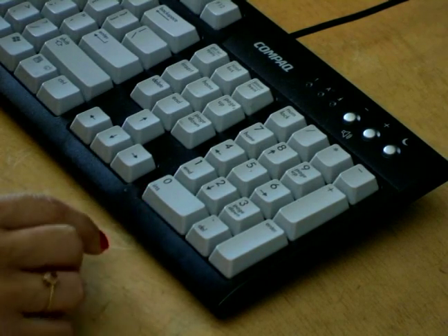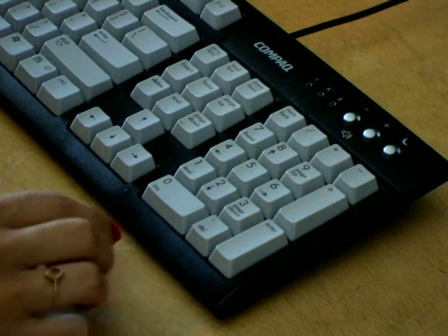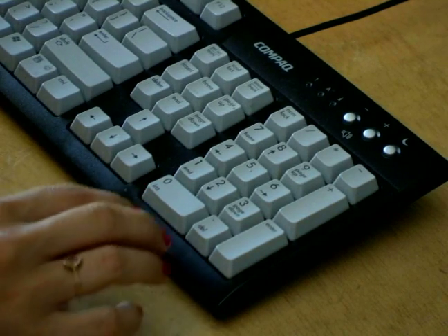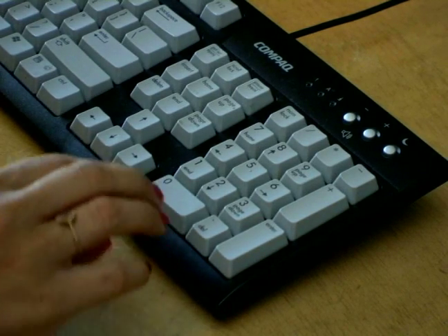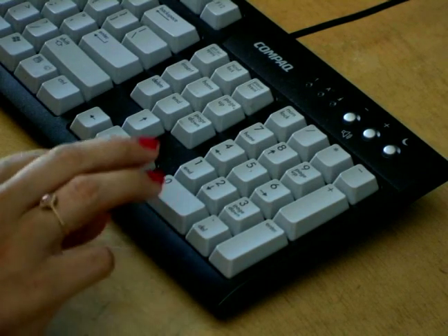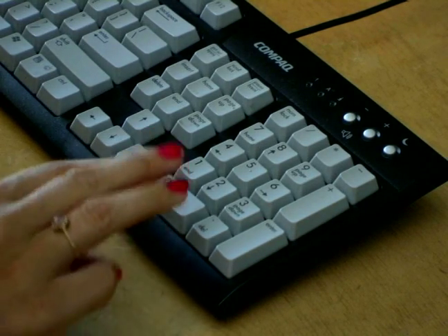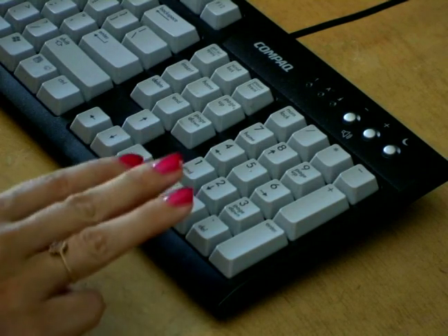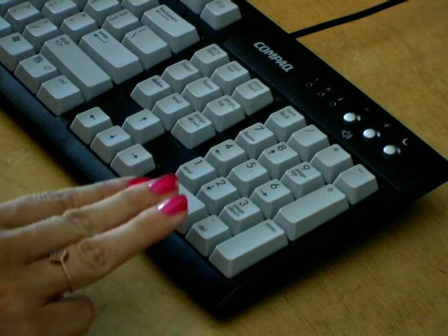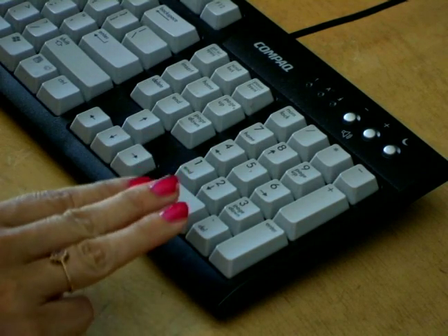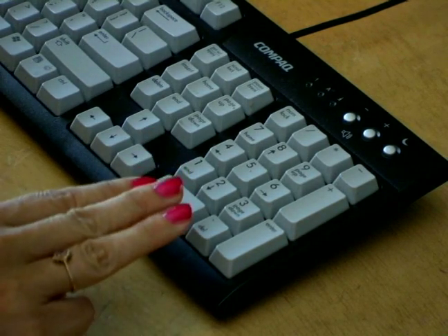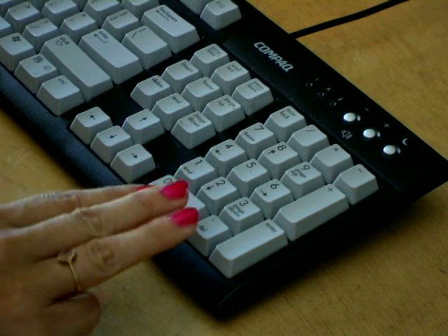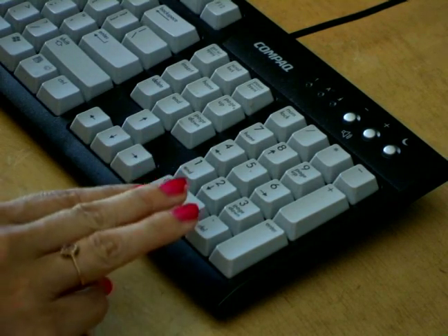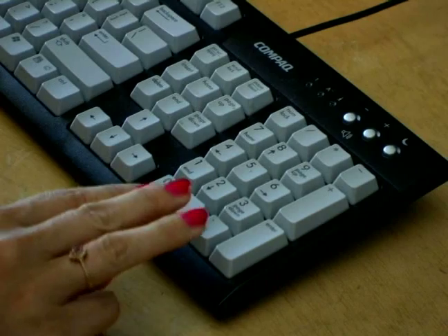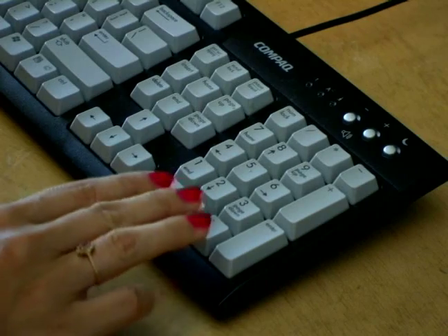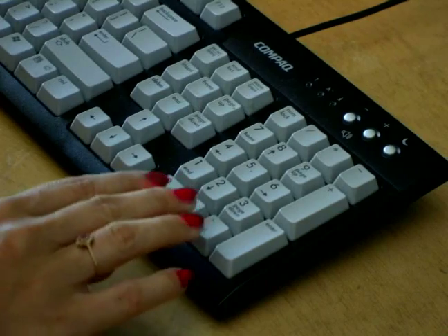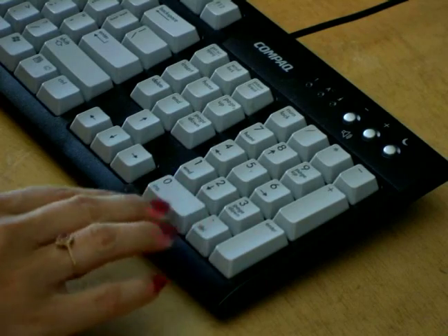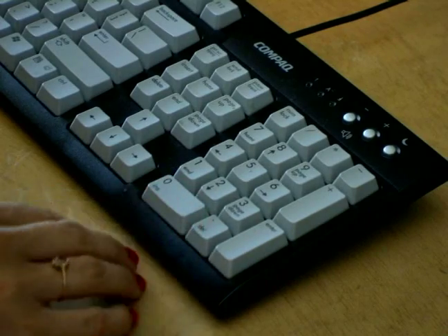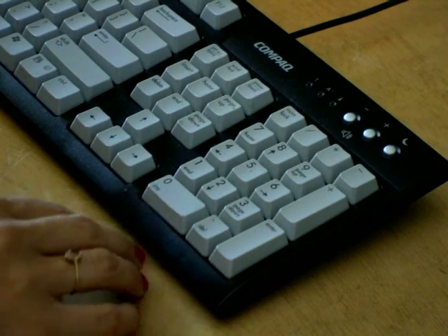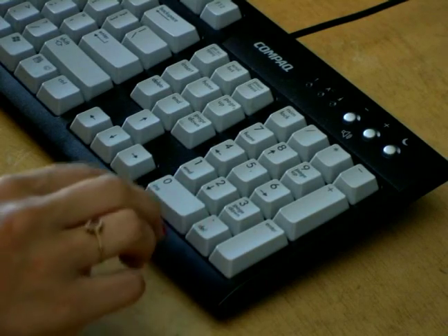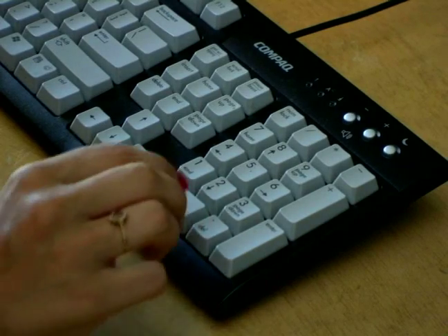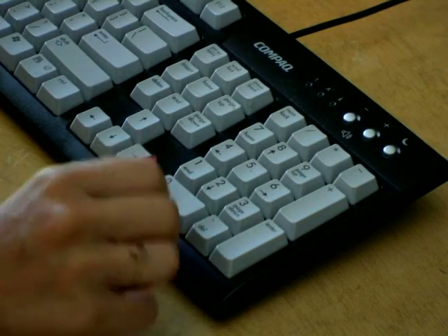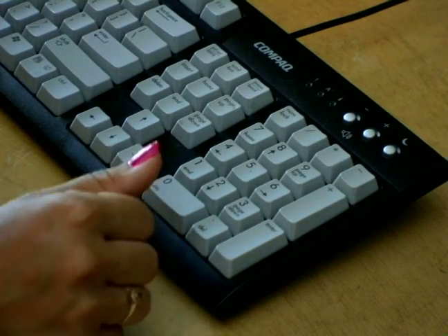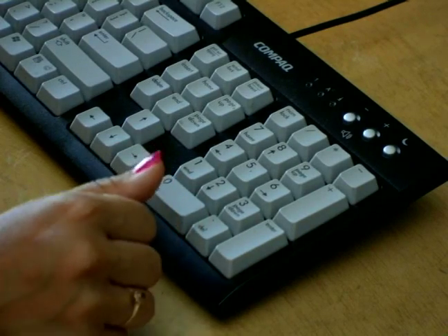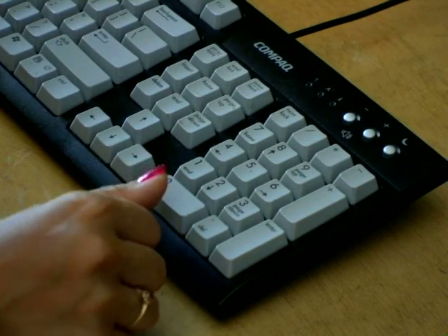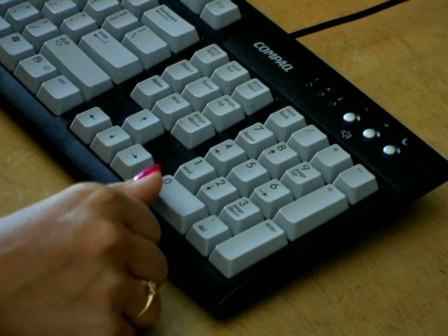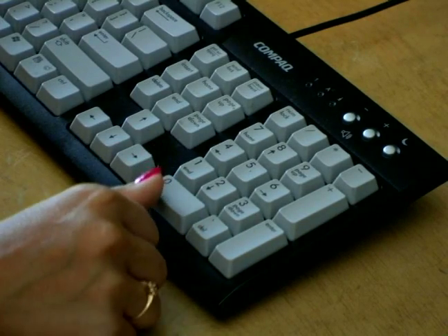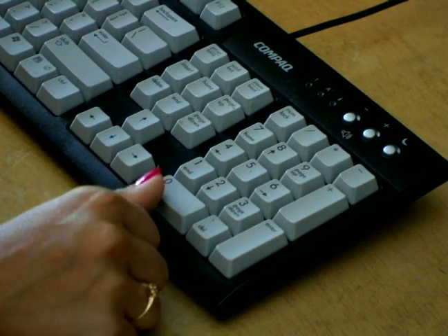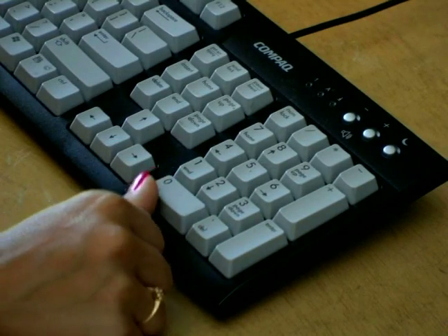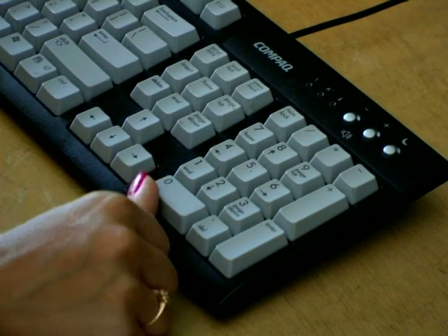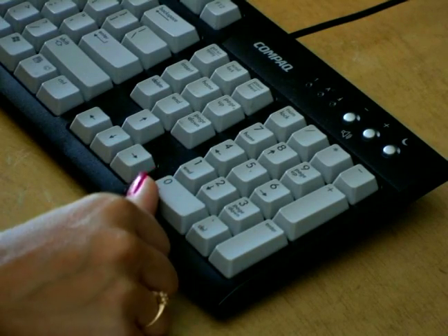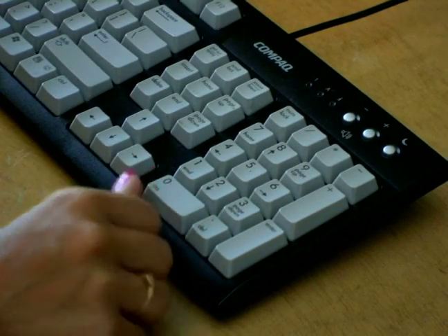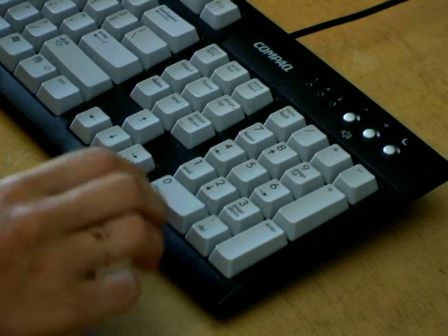So we'll begin with our three fingers on our right hand. Your thumb is going to be used for the zero.